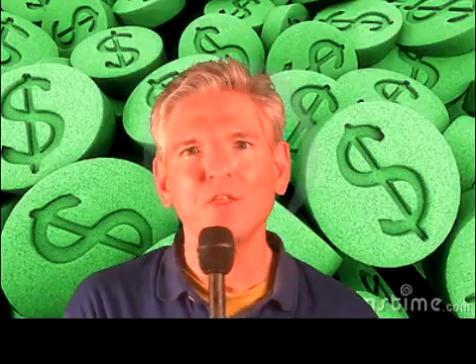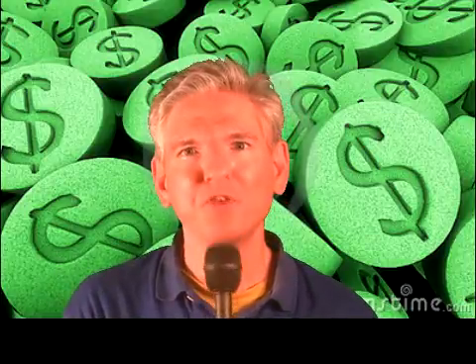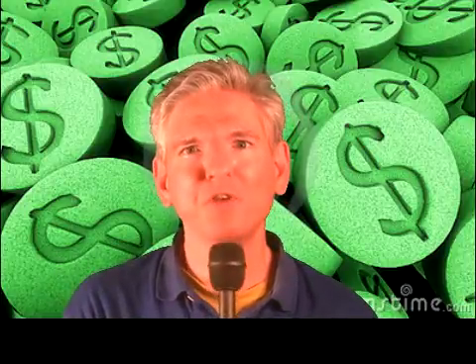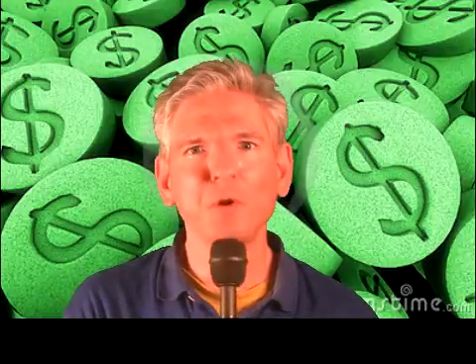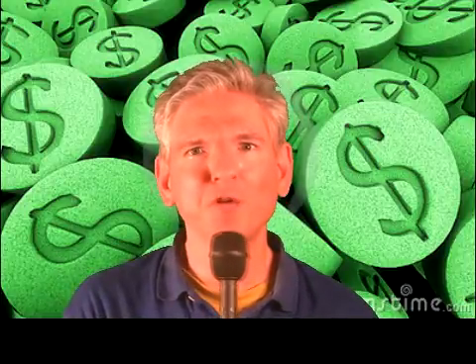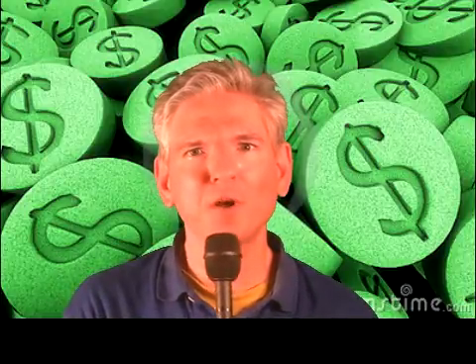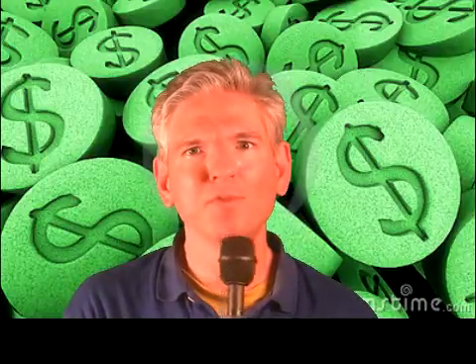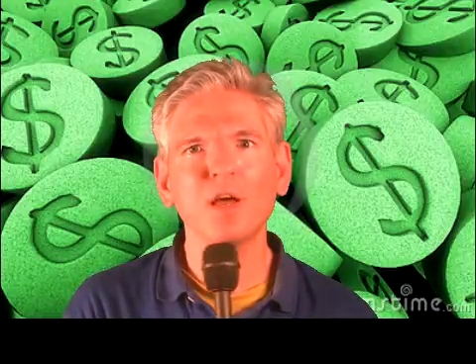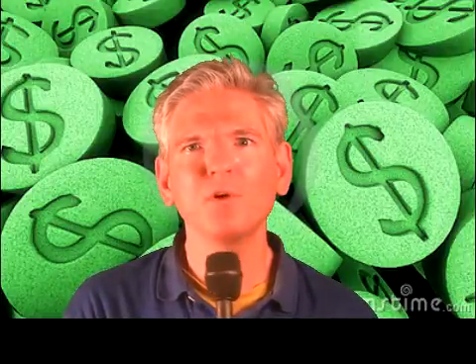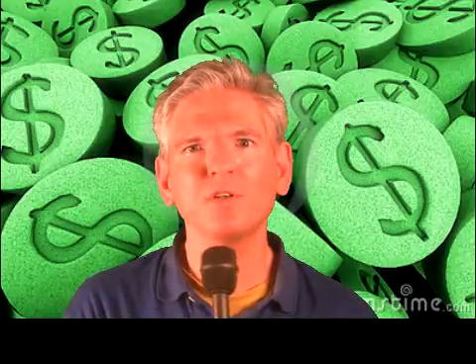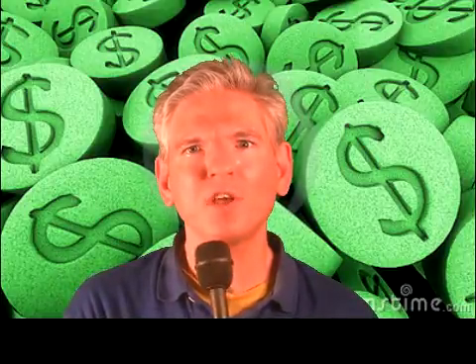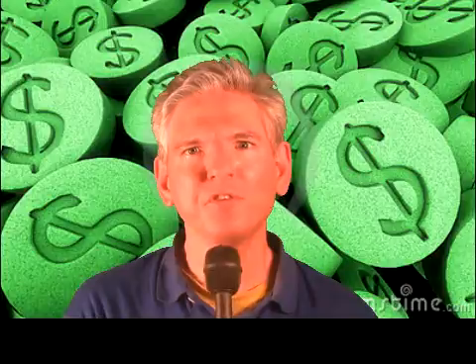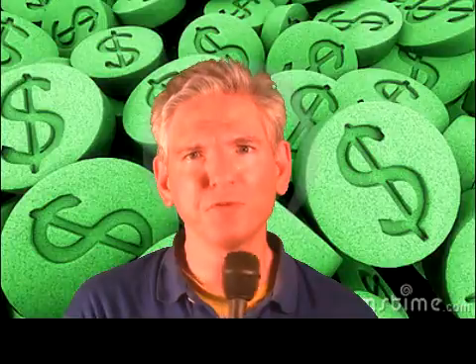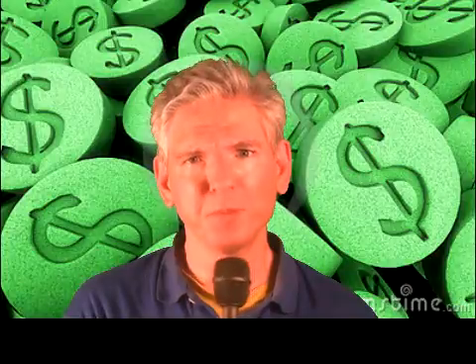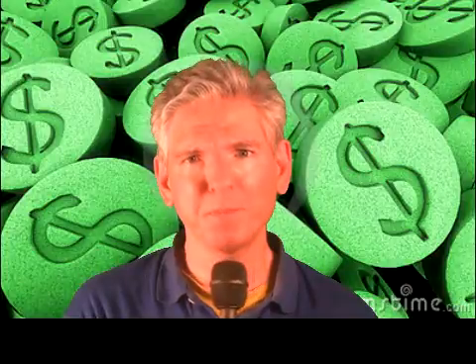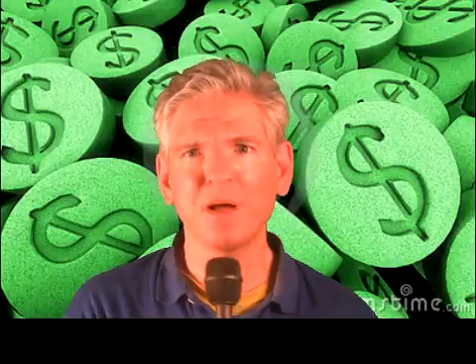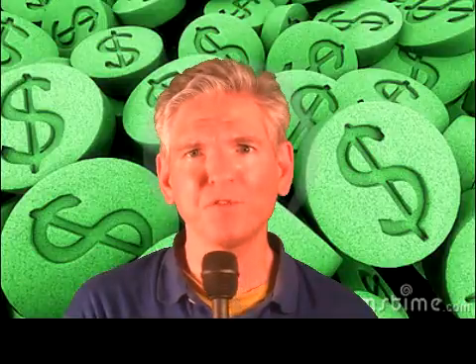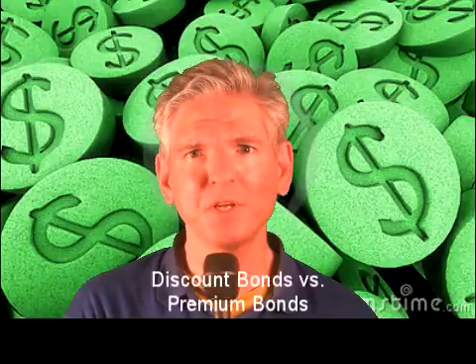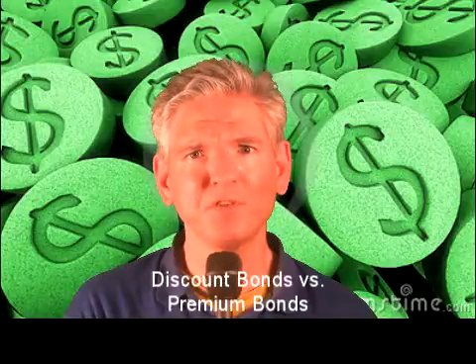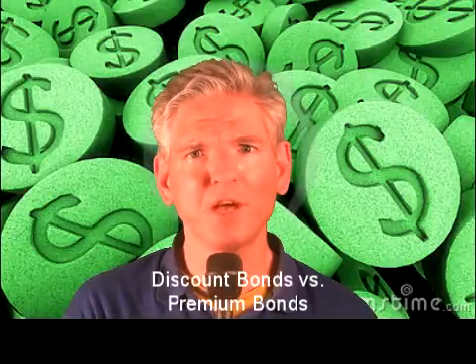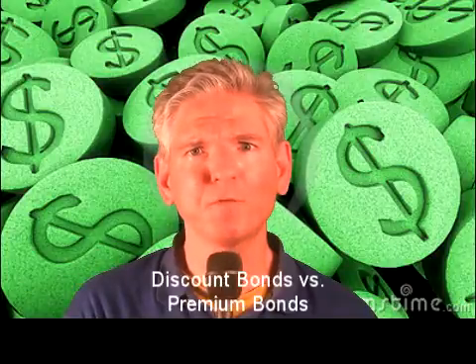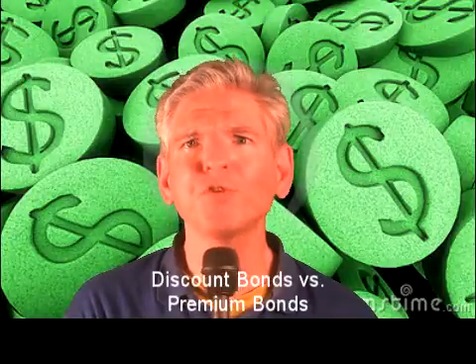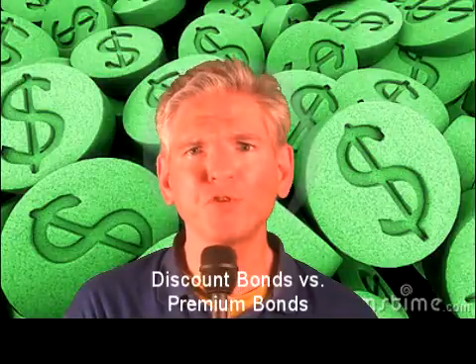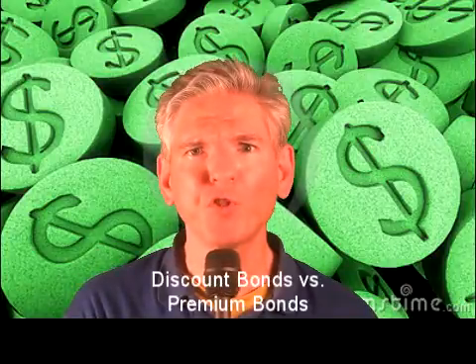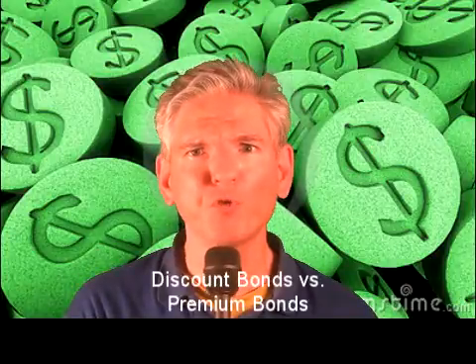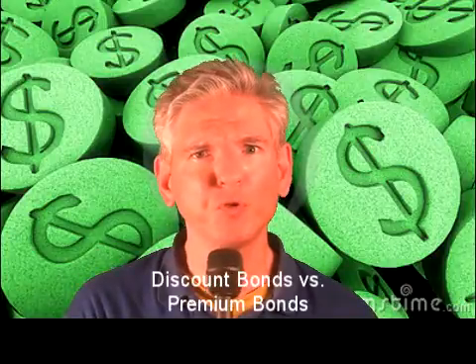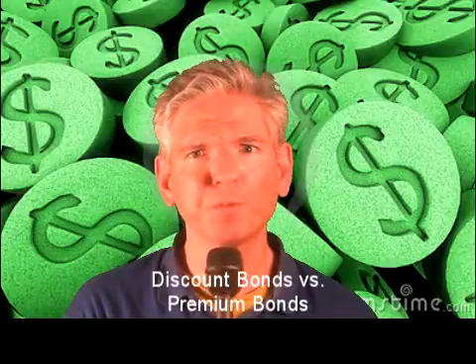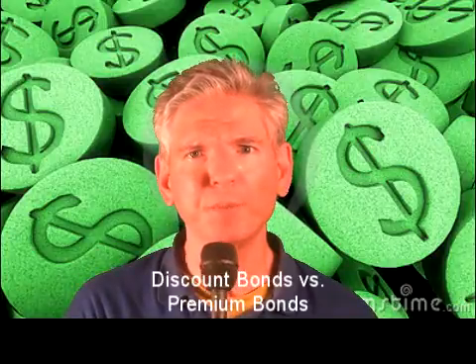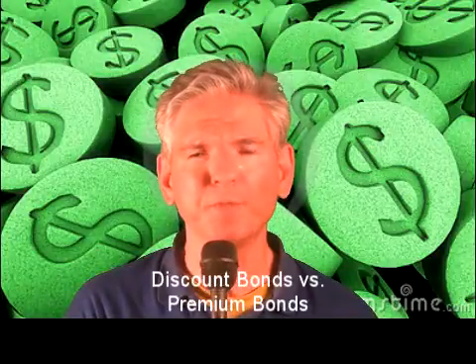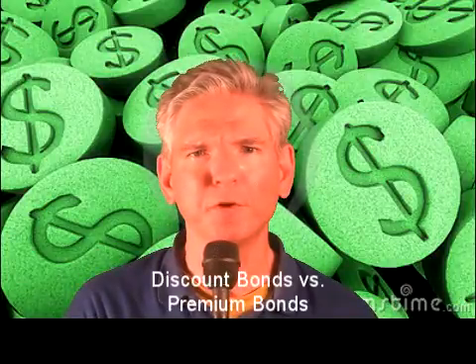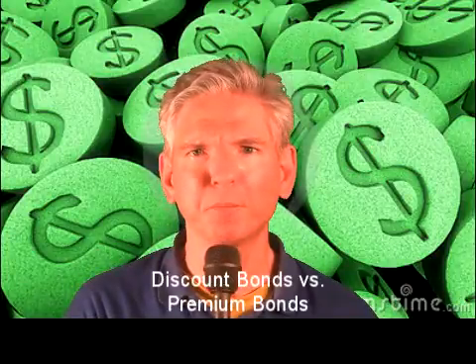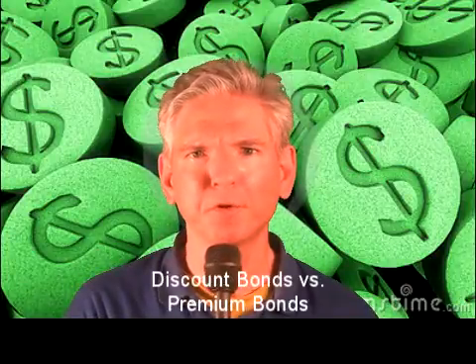This video, as promised, I'm going to discuss the difference between bonds sold at a discount versus those sold at a premium. Very important.